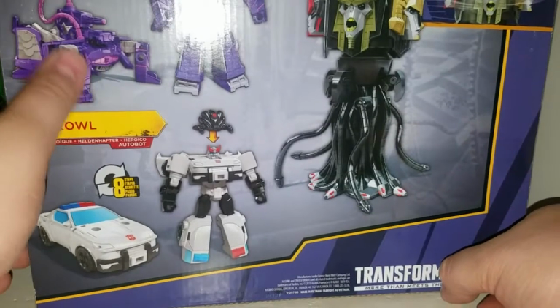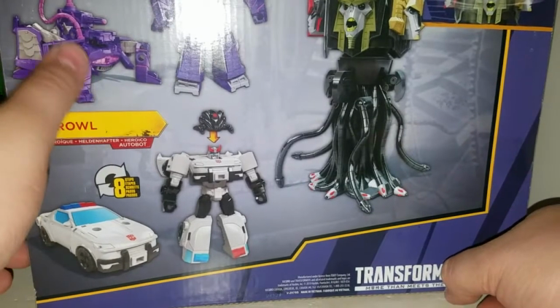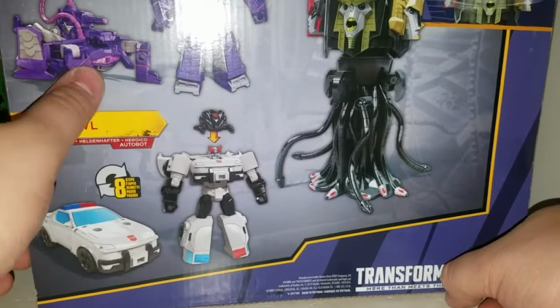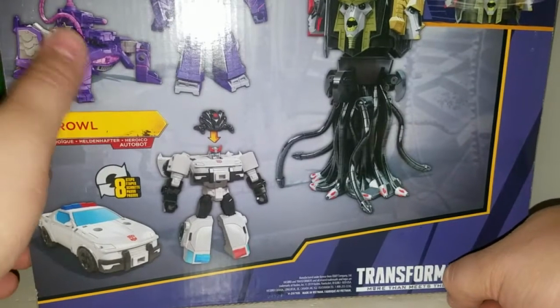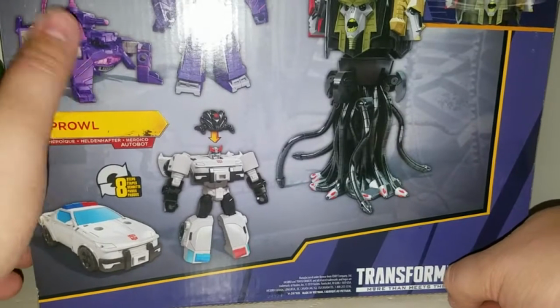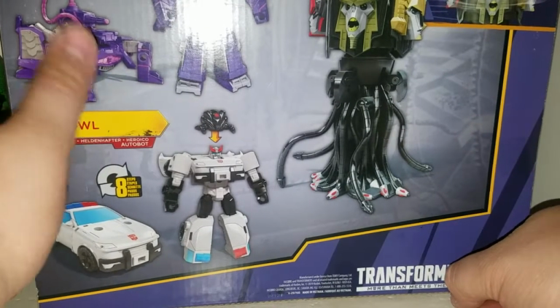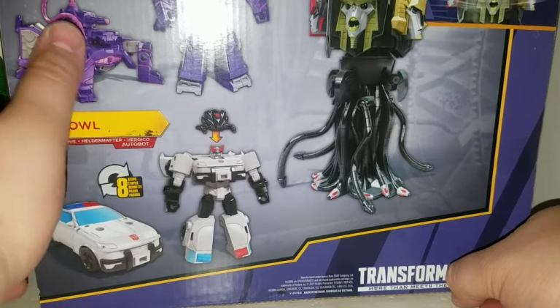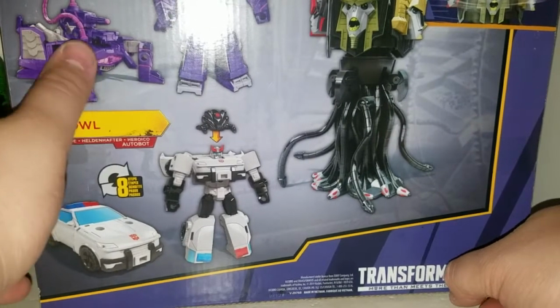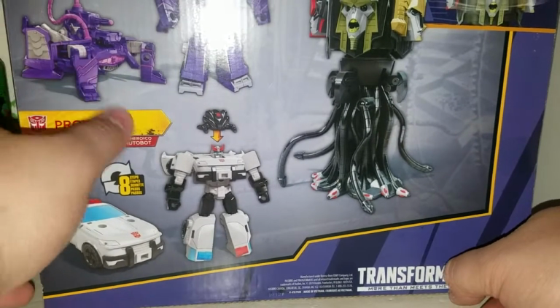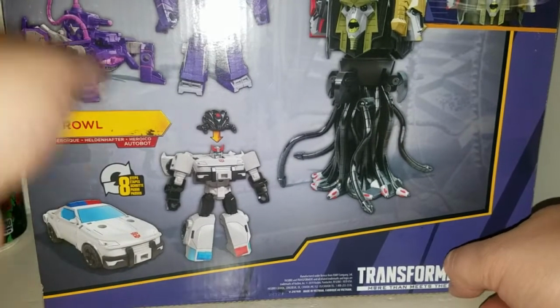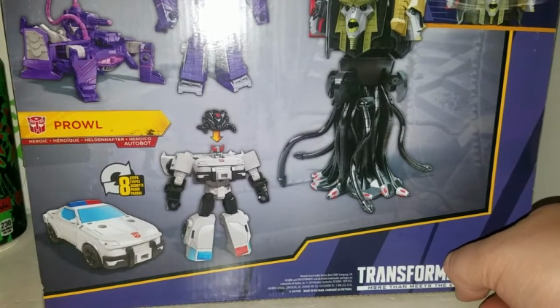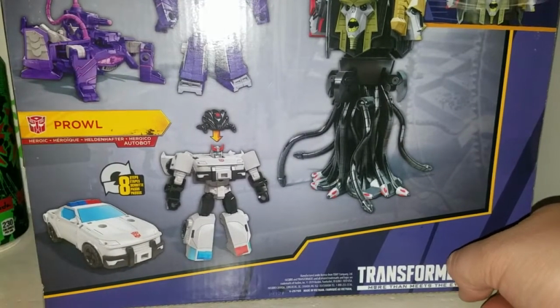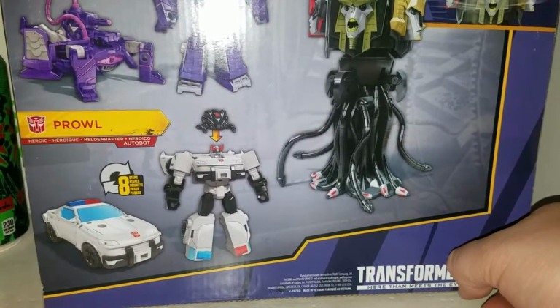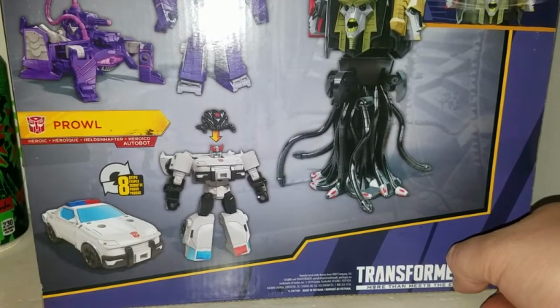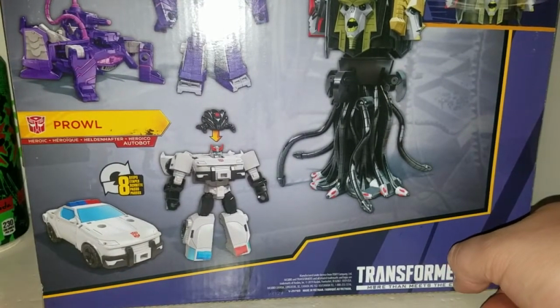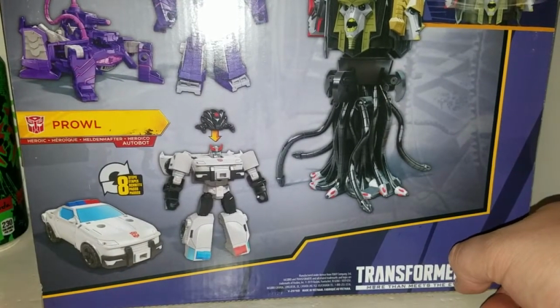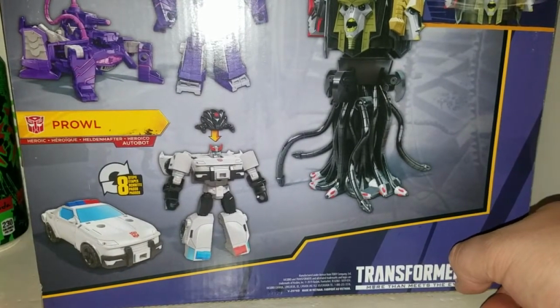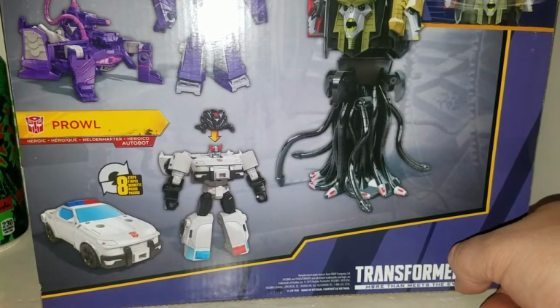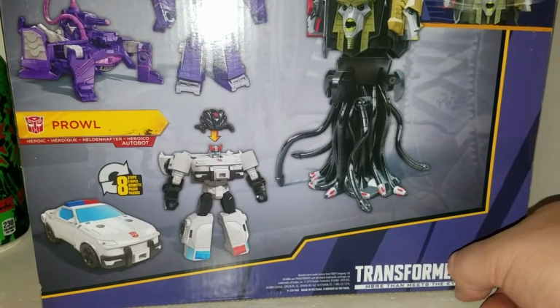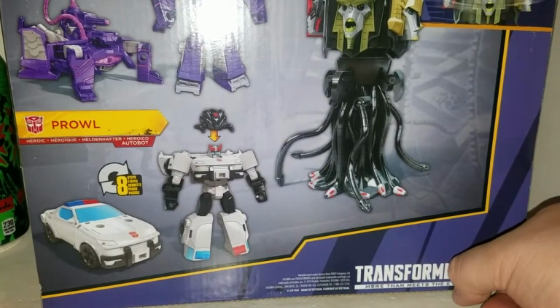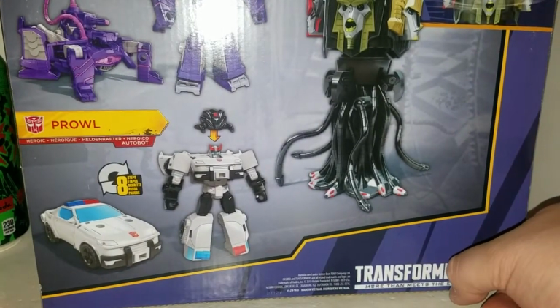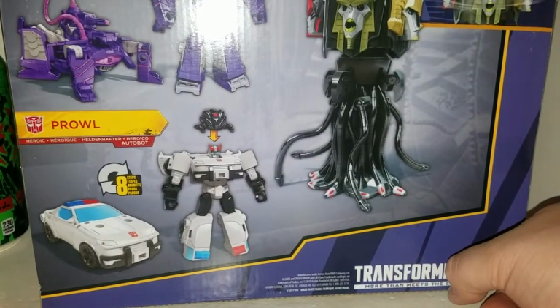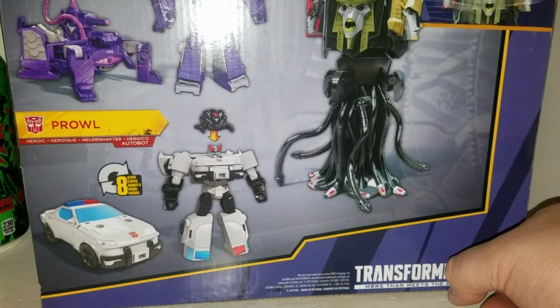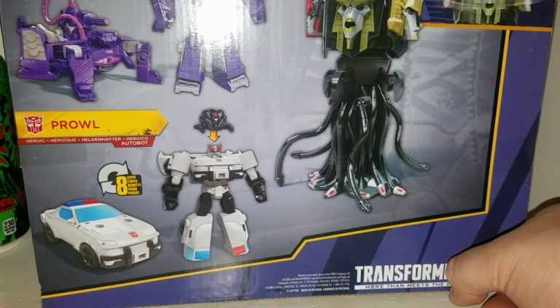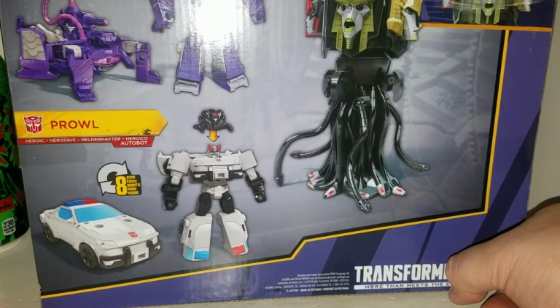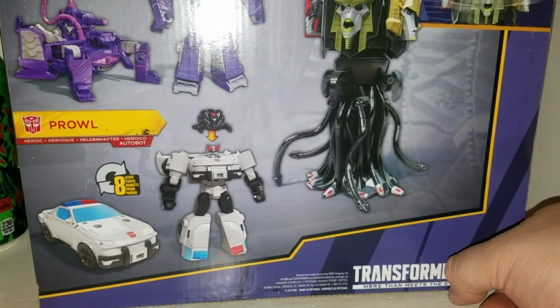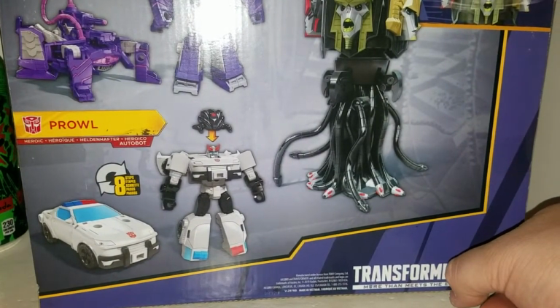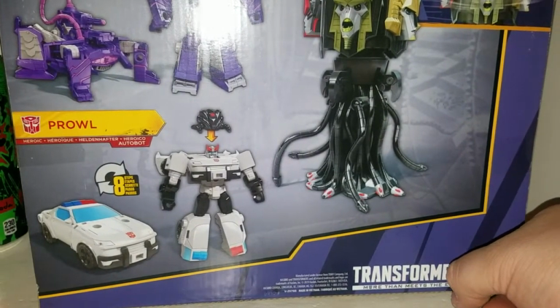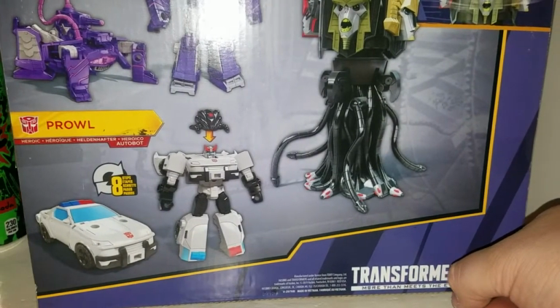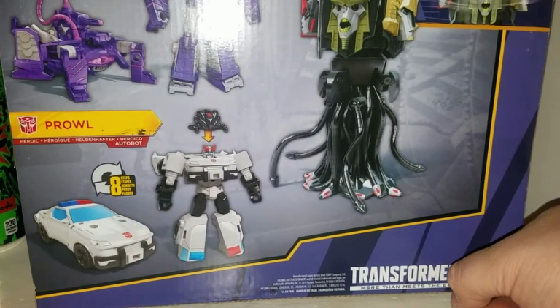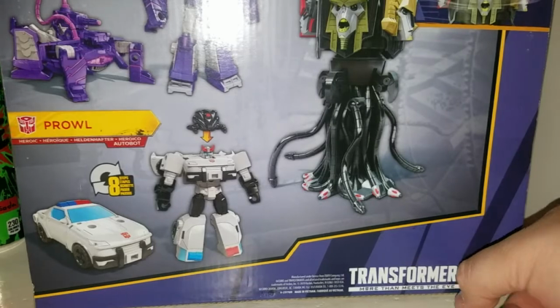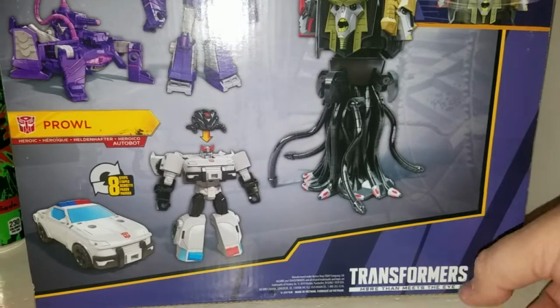I know for a fact Shockwave is an older figure.